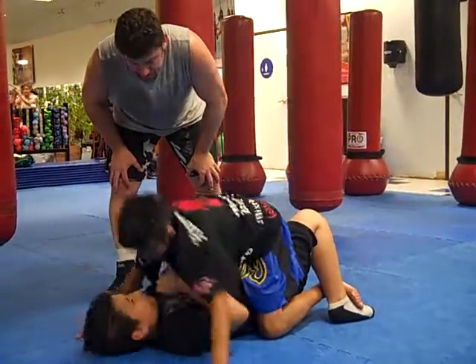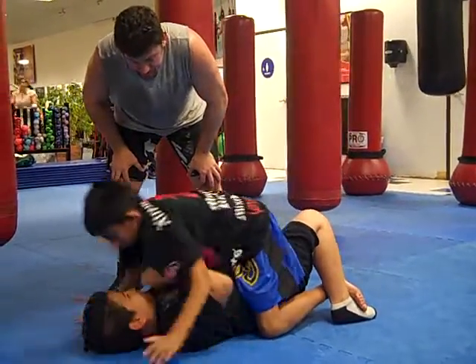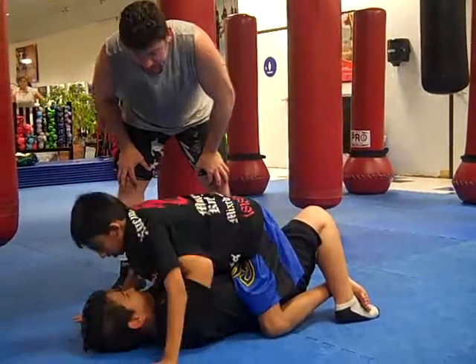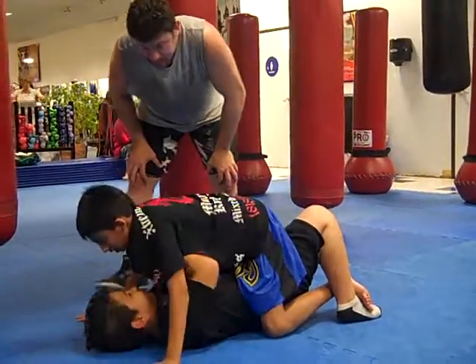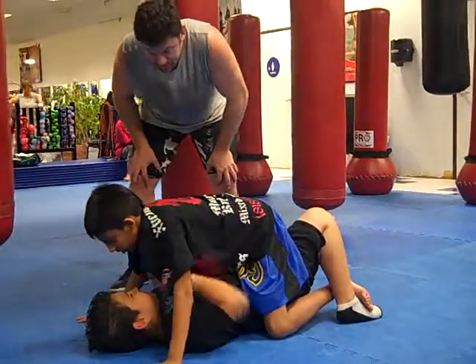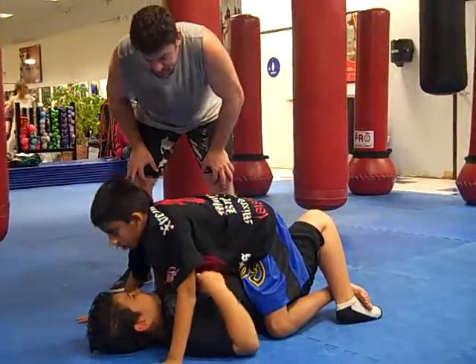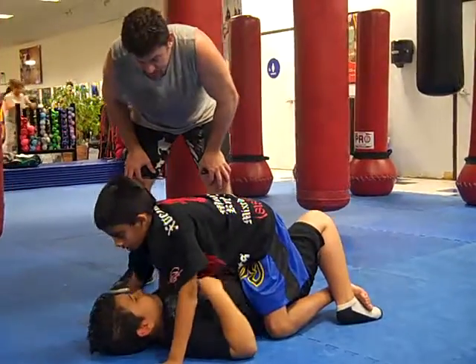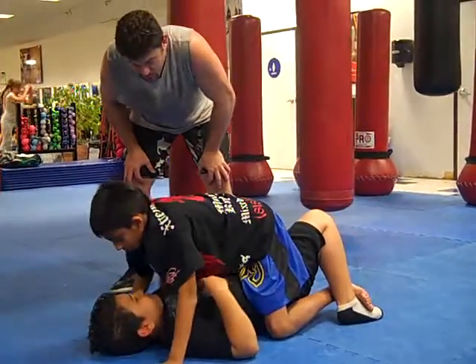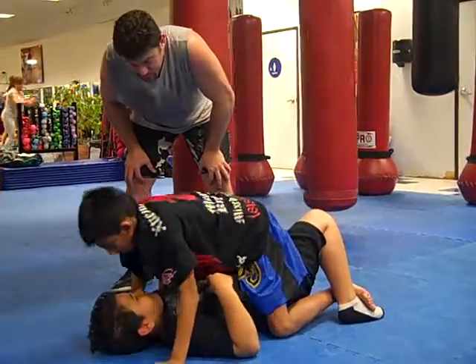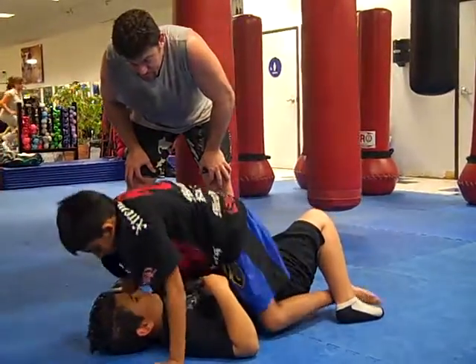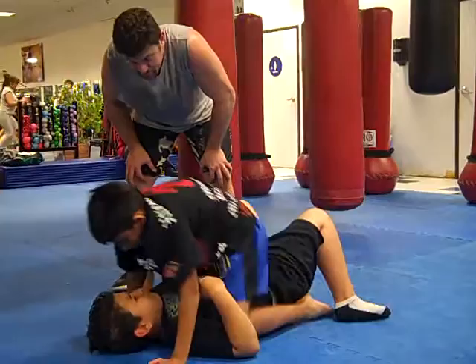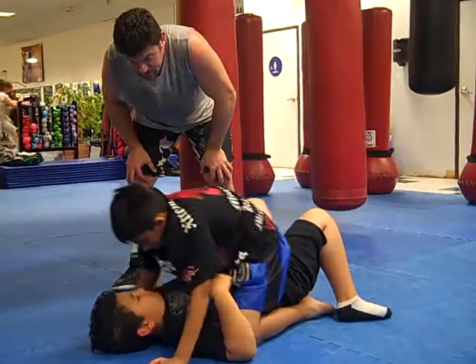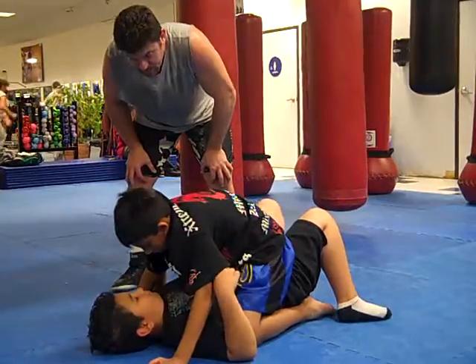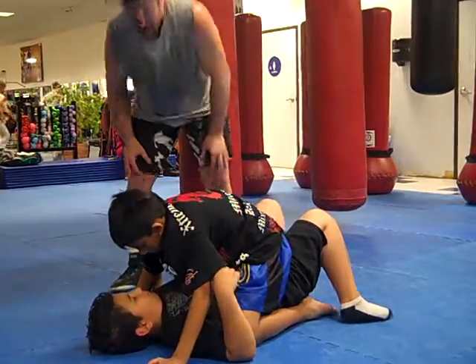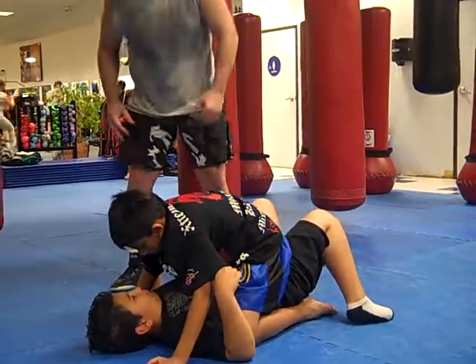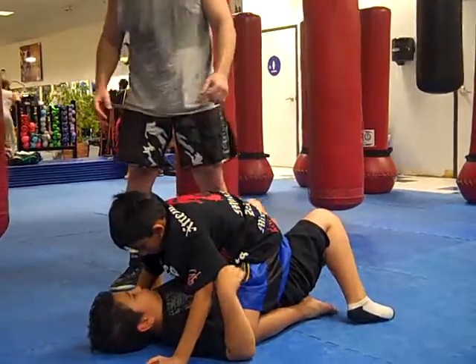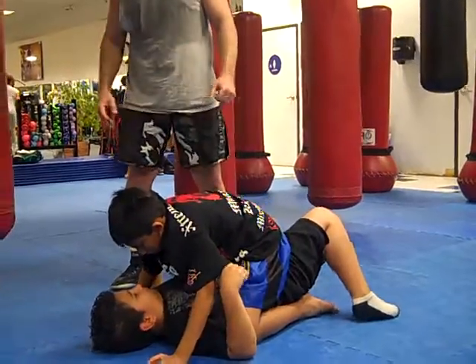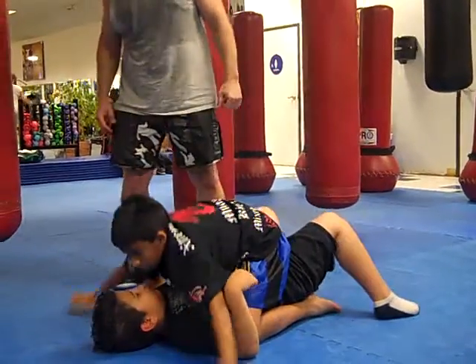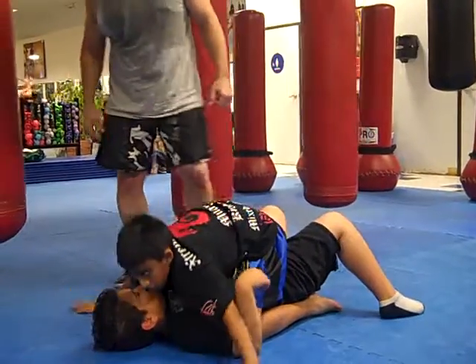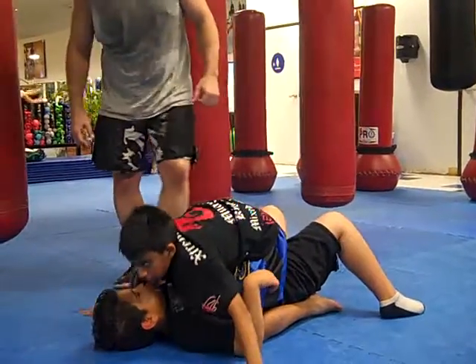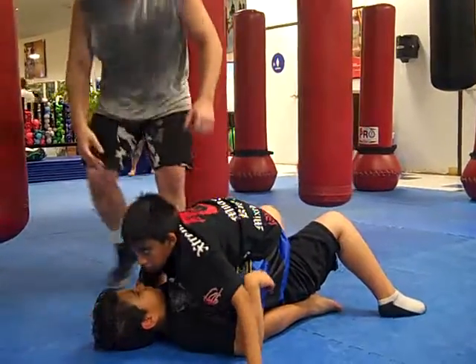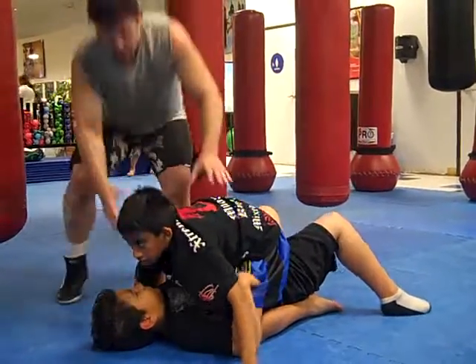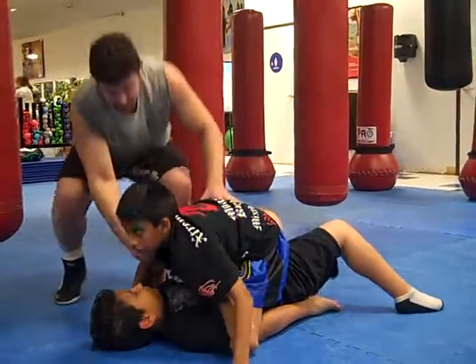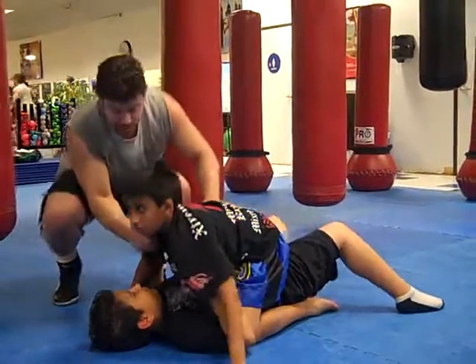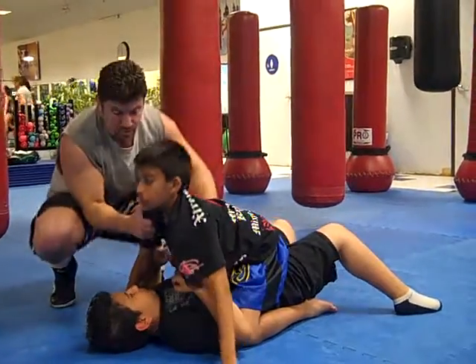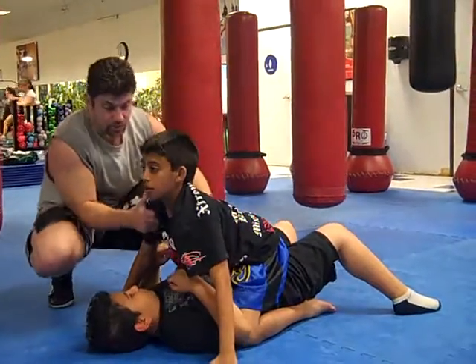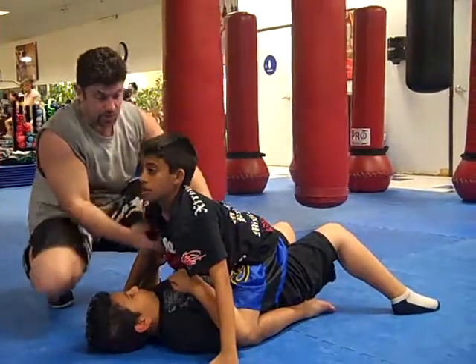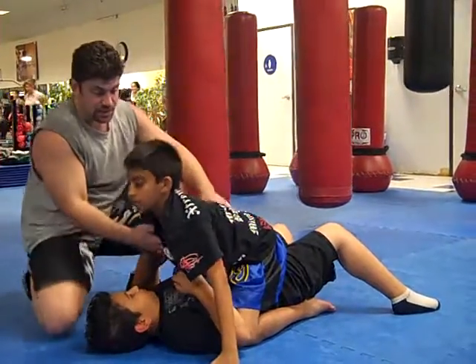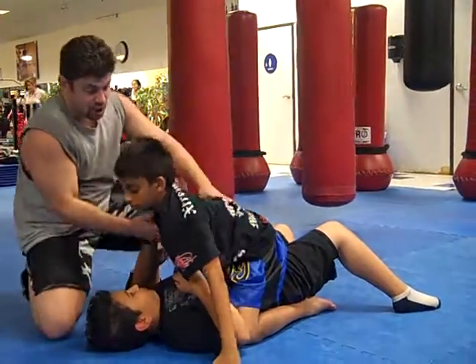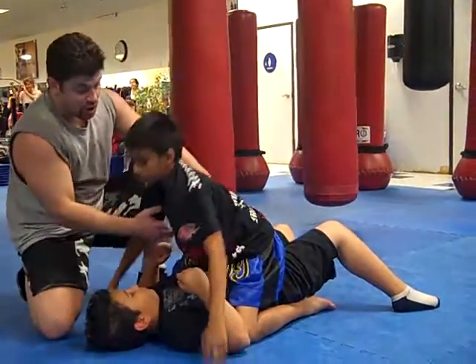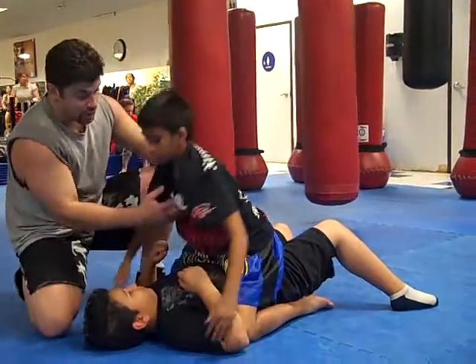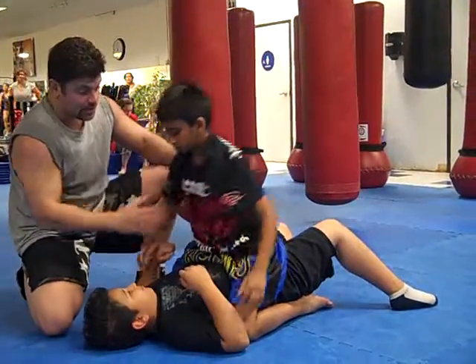Bring your knees up and sit up tall. Posture up next. Not set up tall — set up tall all the way.